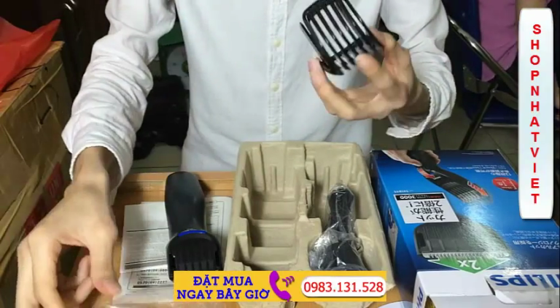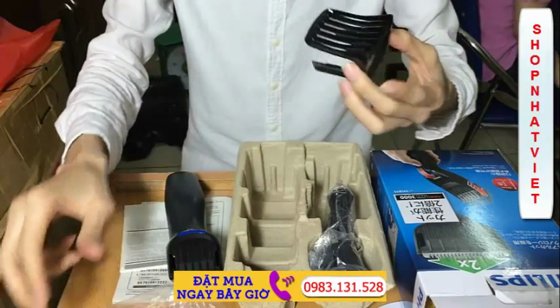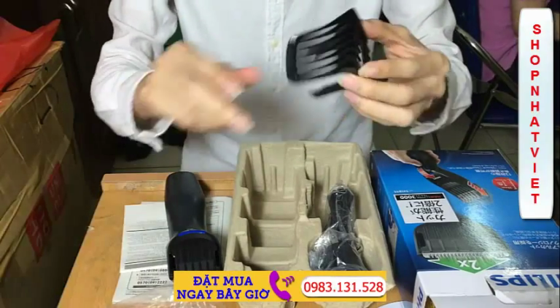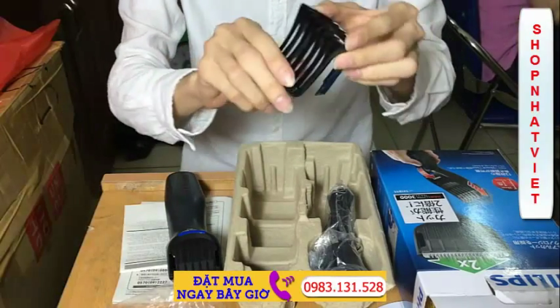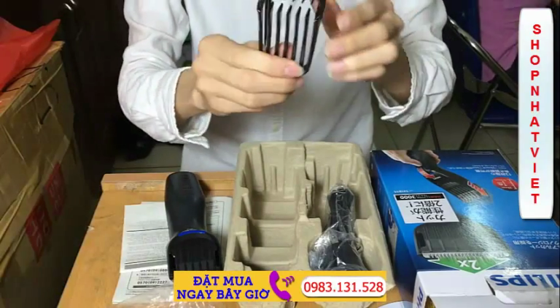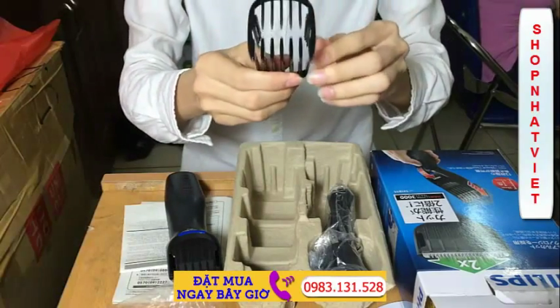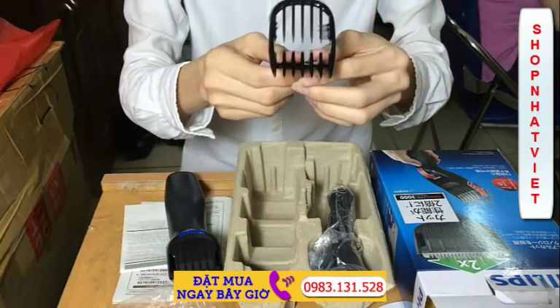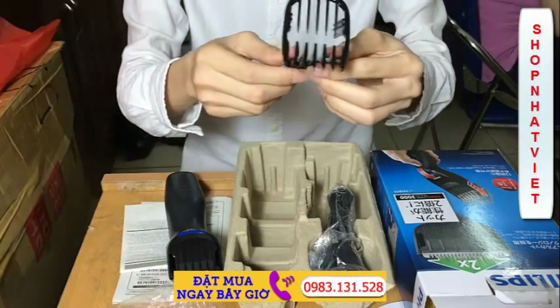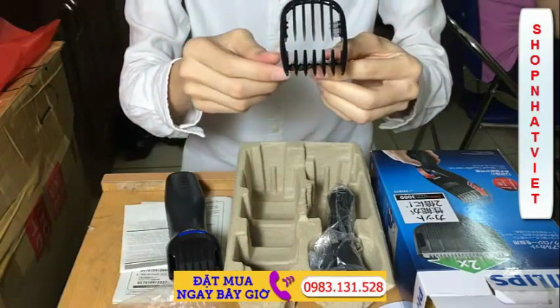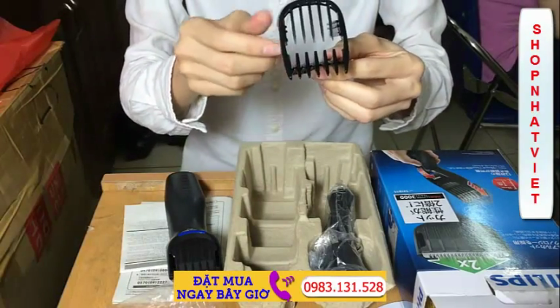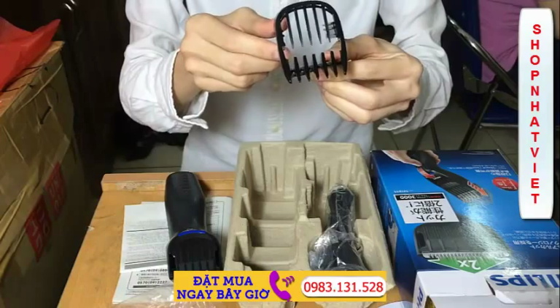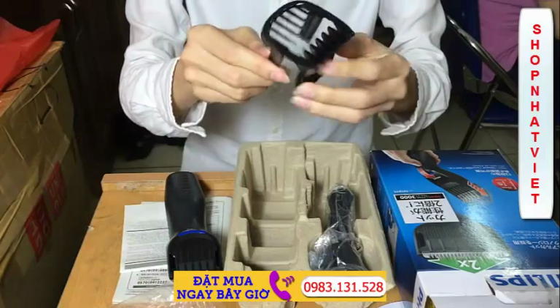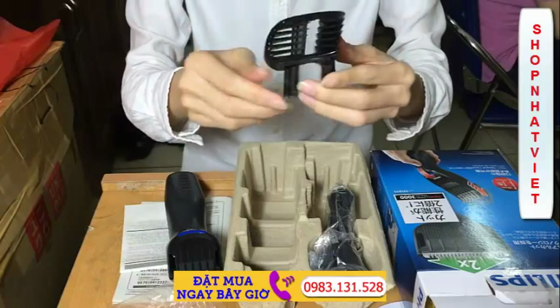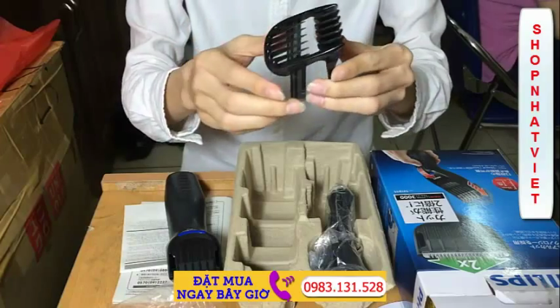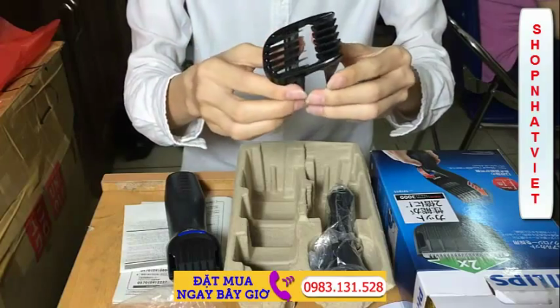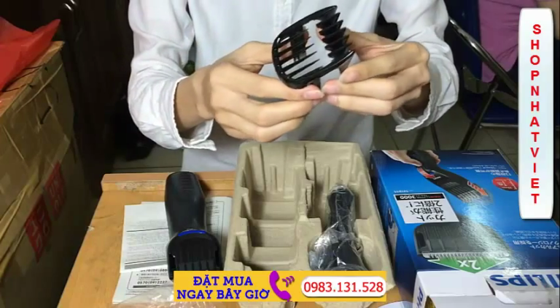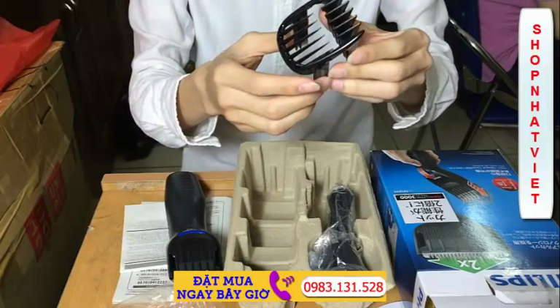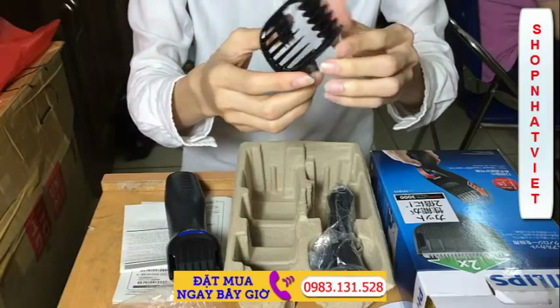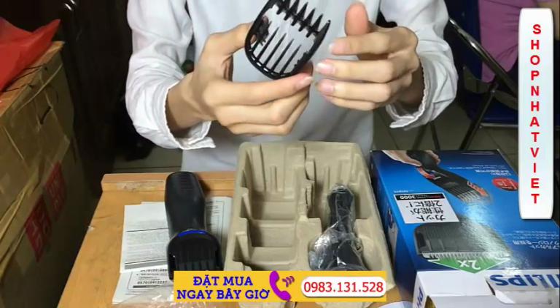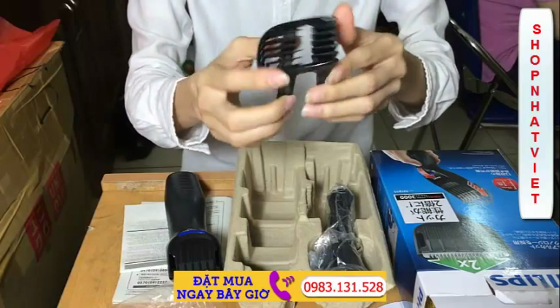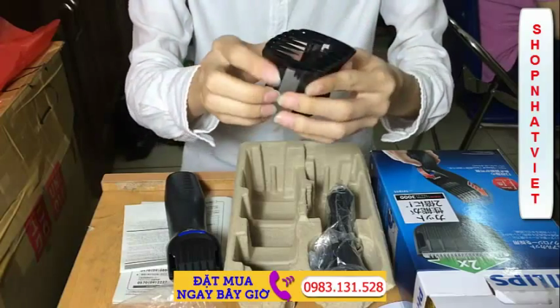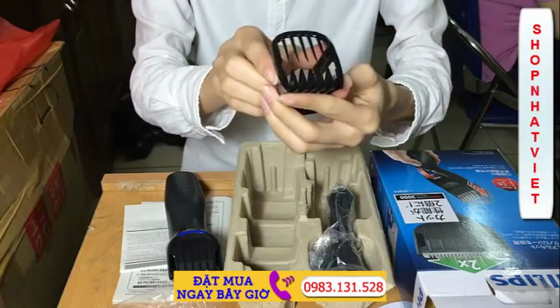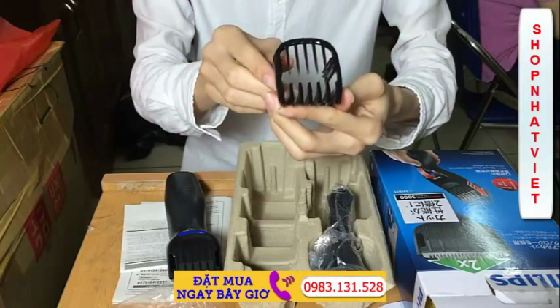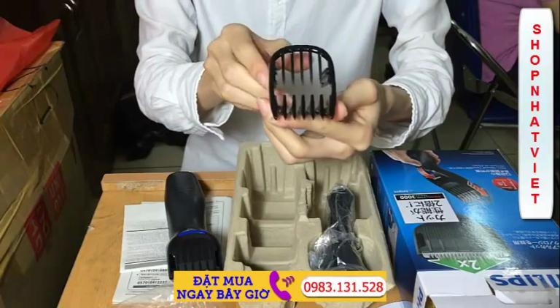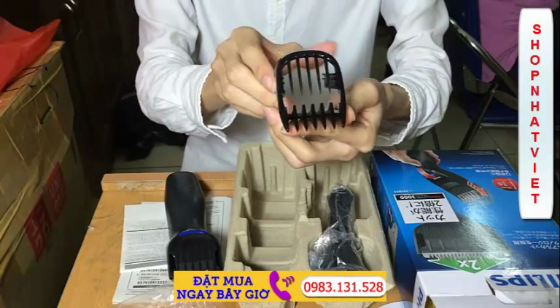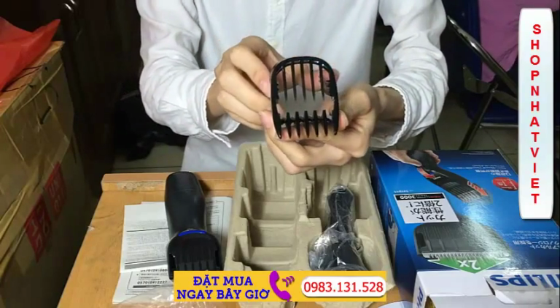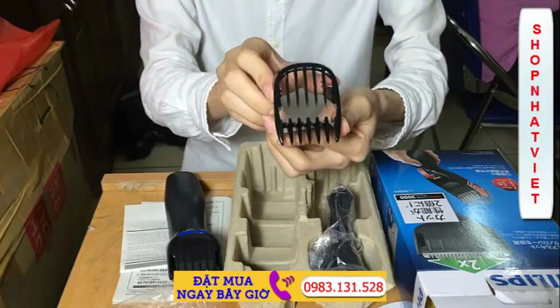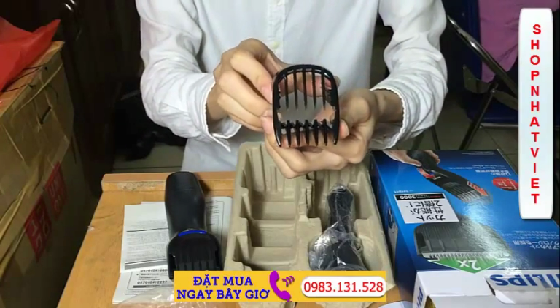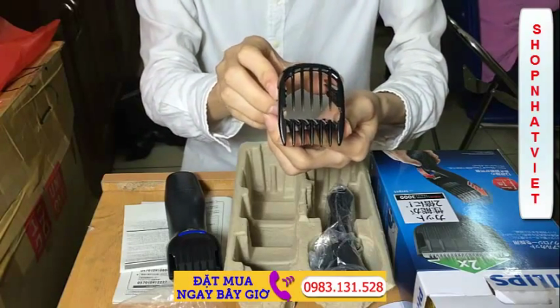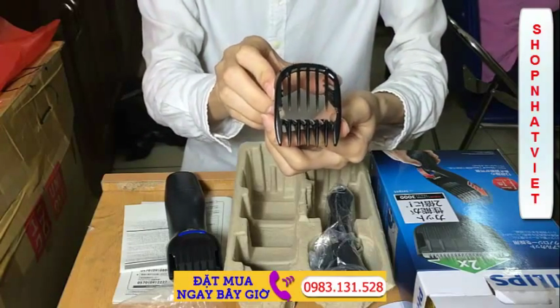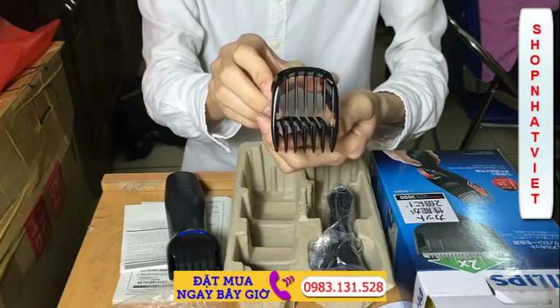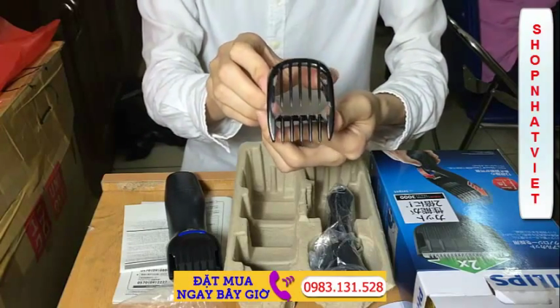Đây là một chiếc lược của tông đơ. Dùng như thế này để lắp vào cắt tóc cho trẻ em, cắt tóc cho các bé đều rất là an toàn.